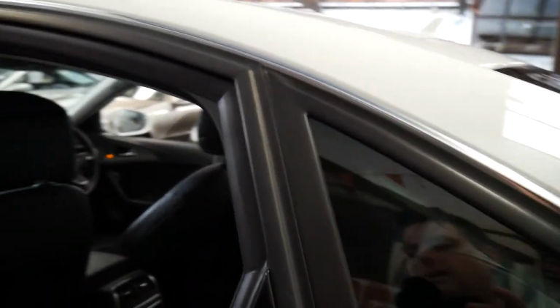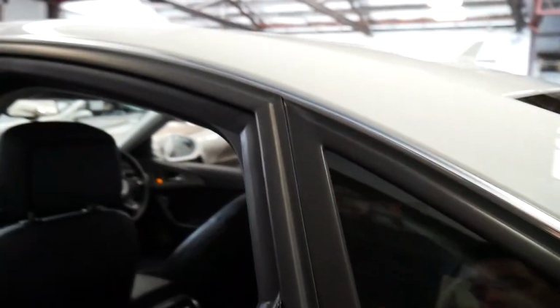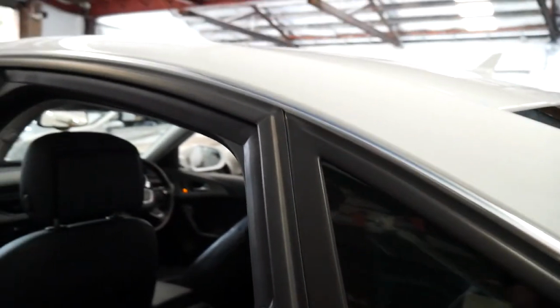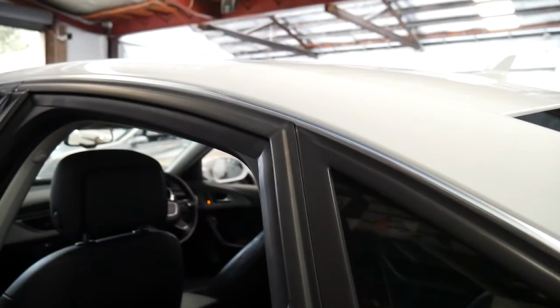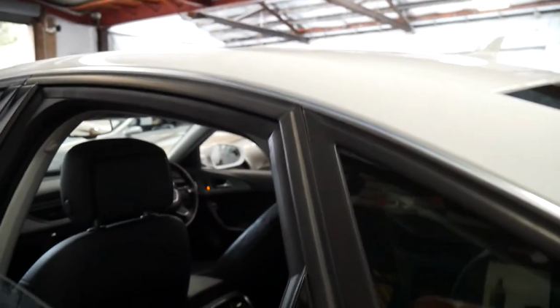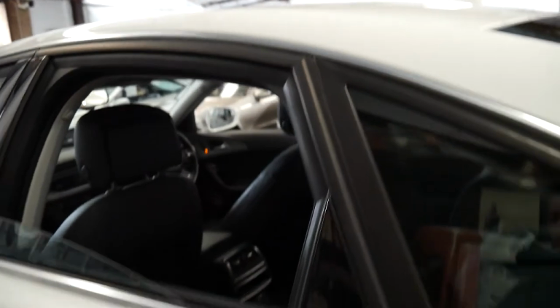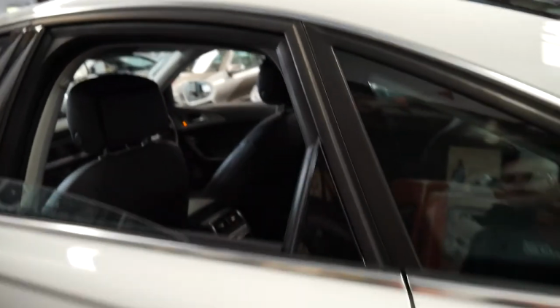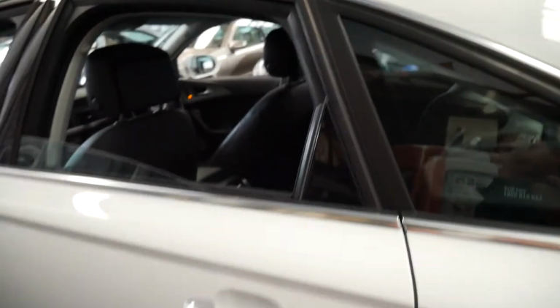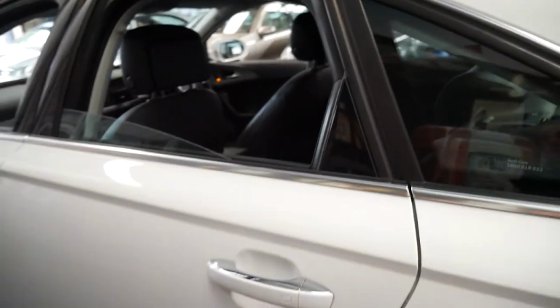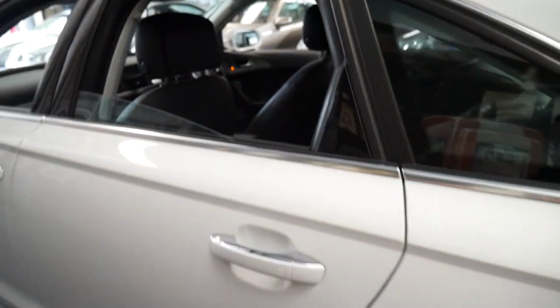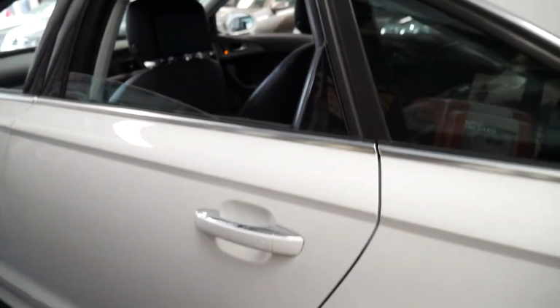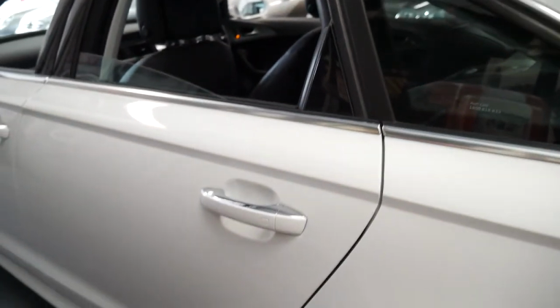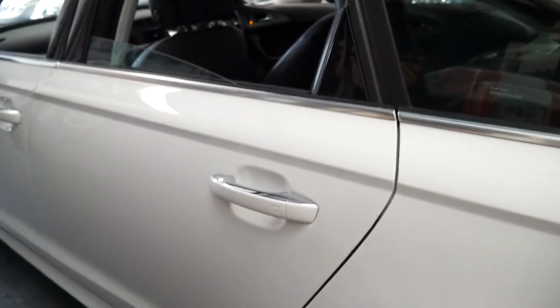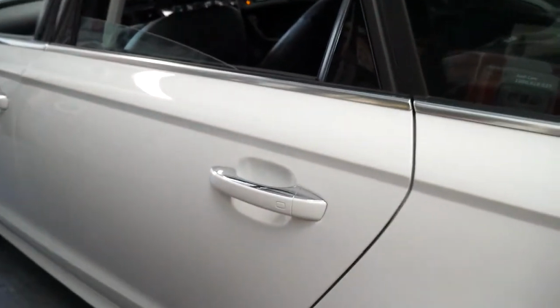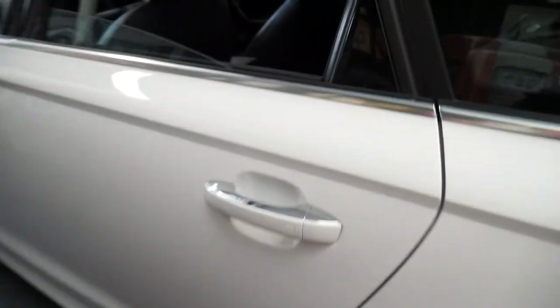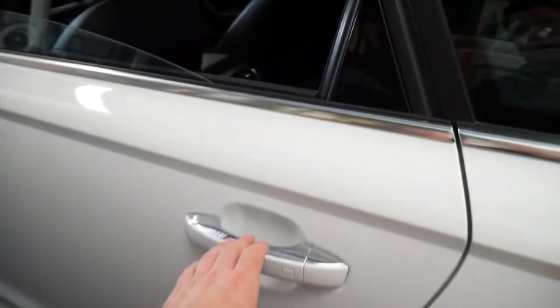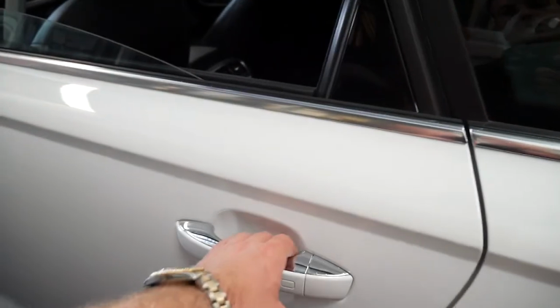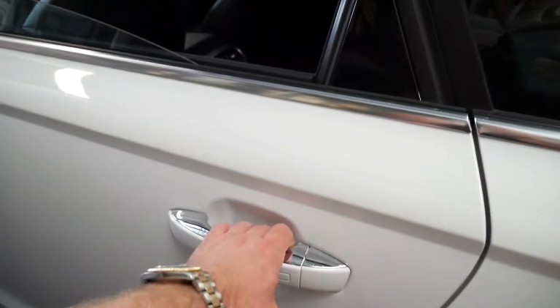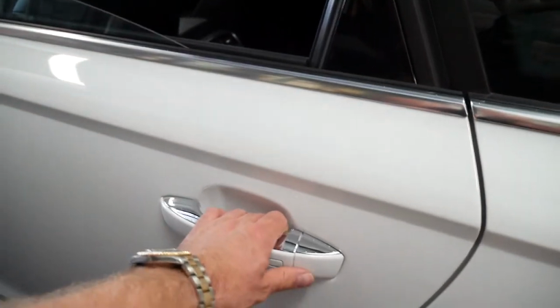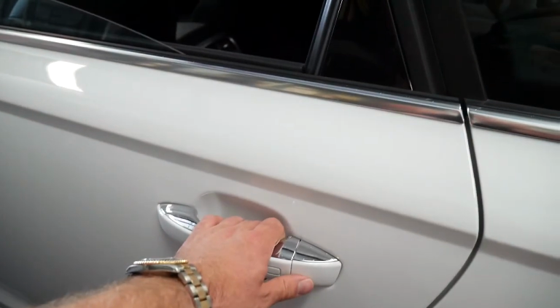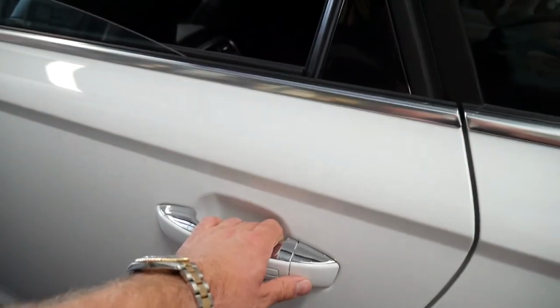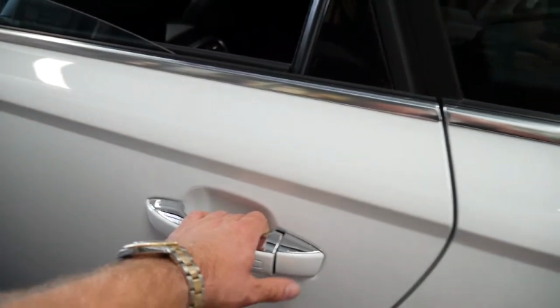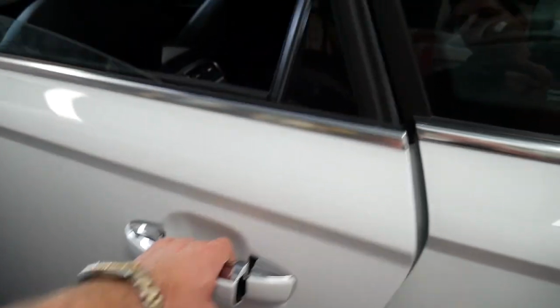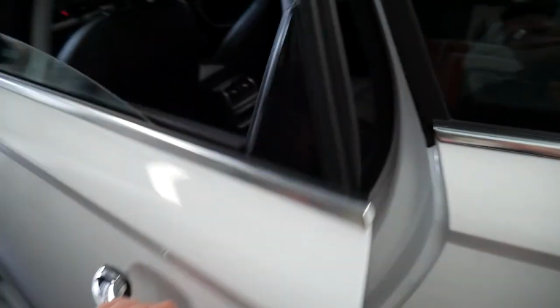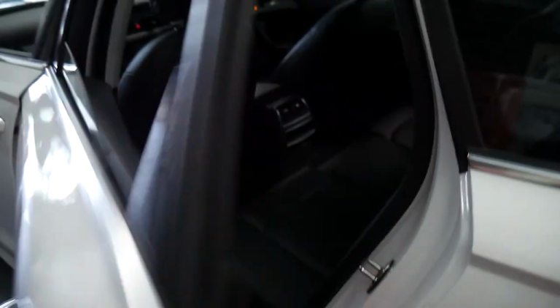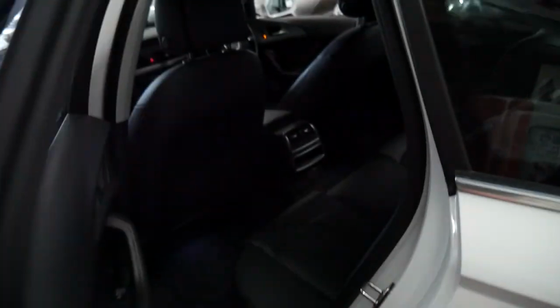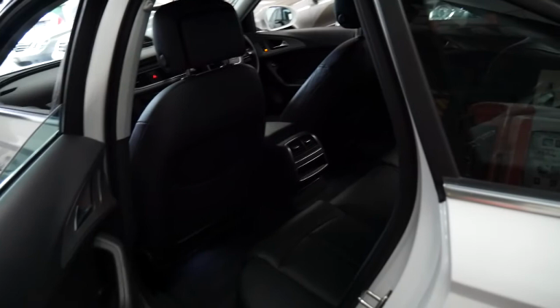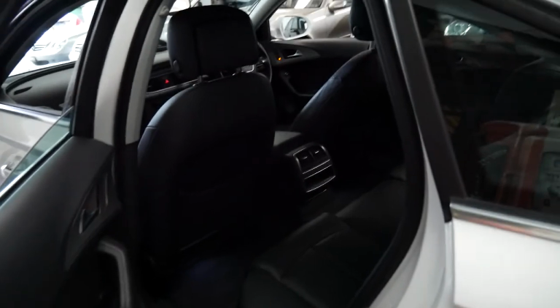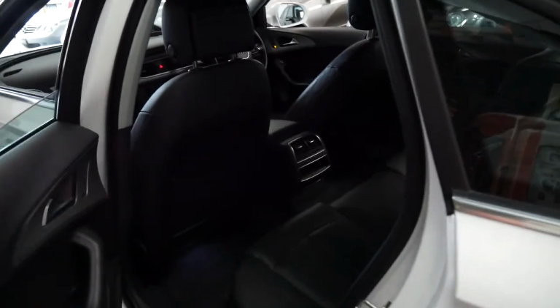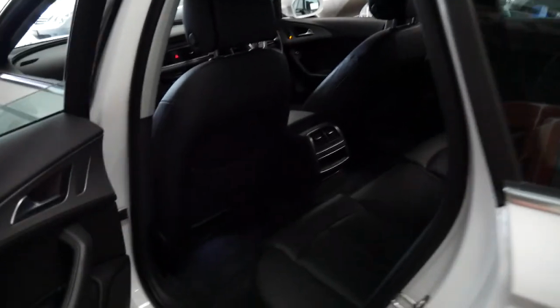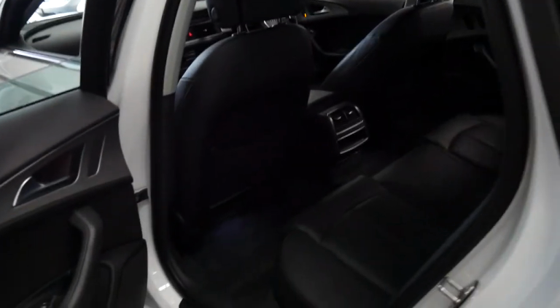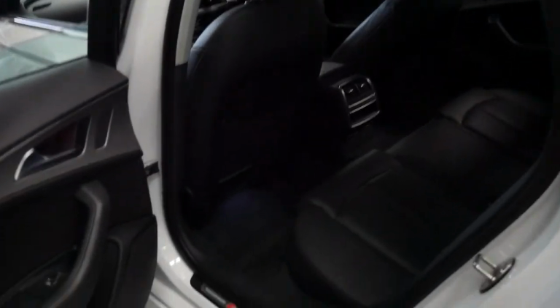It's also got keyless entry, so the car is now locked. To unlock the car, I've got the key in my pocket — you just put your hand behind there and it unlocks. As simple as that.